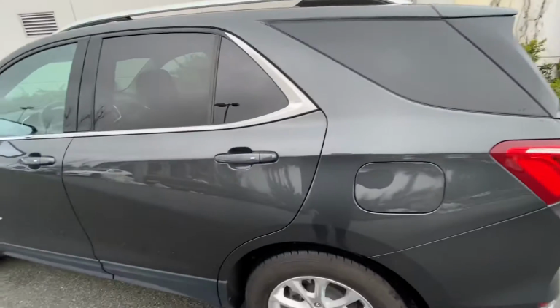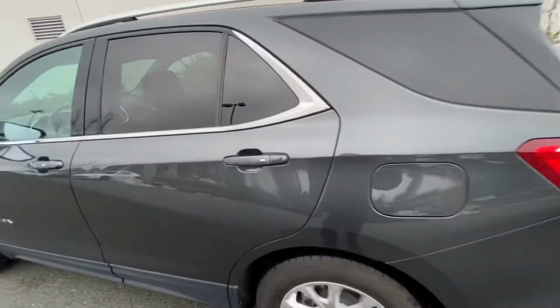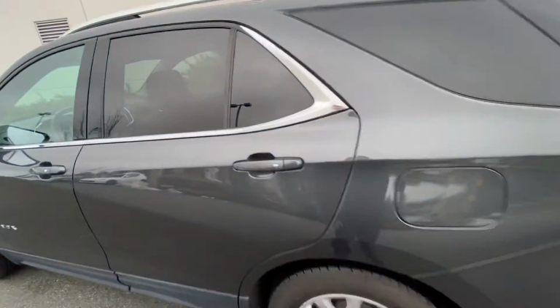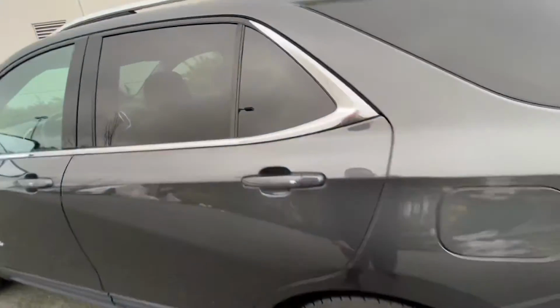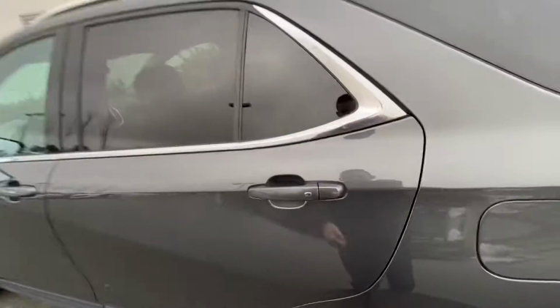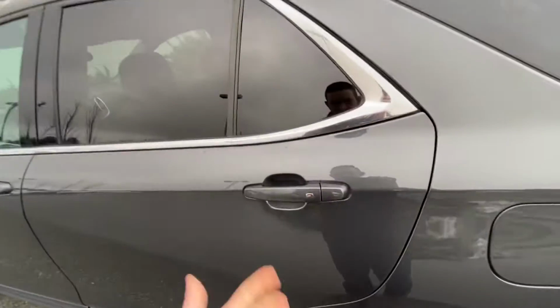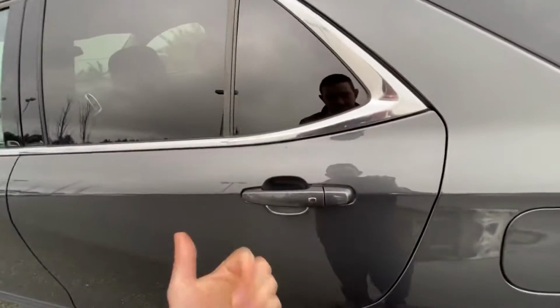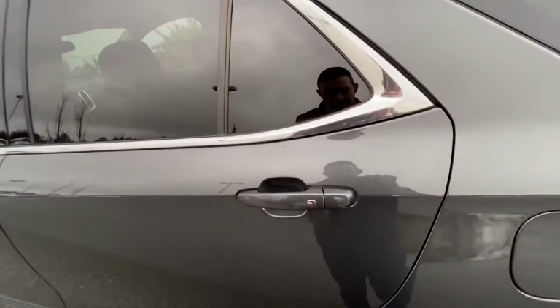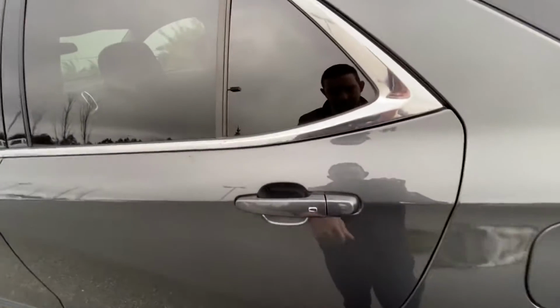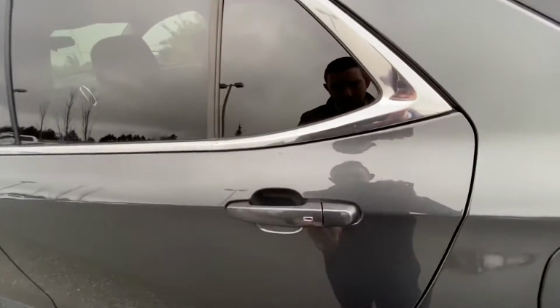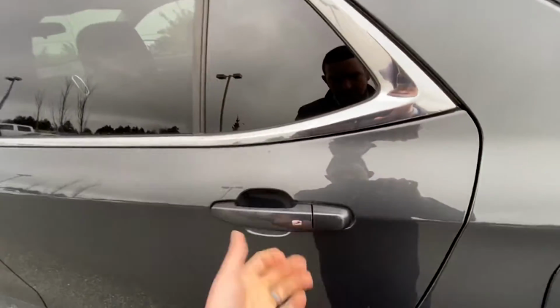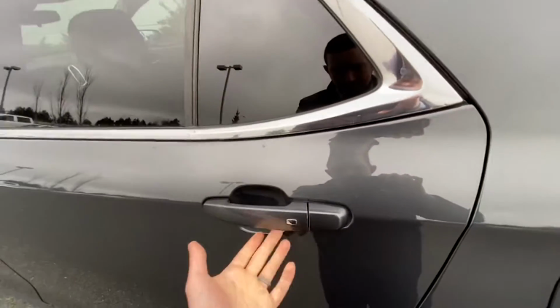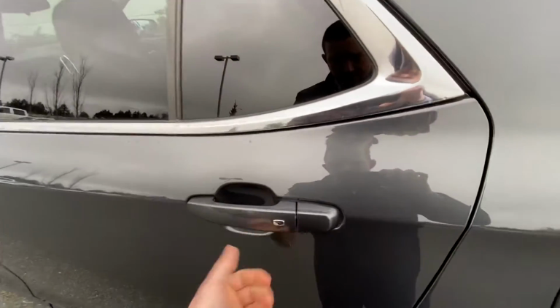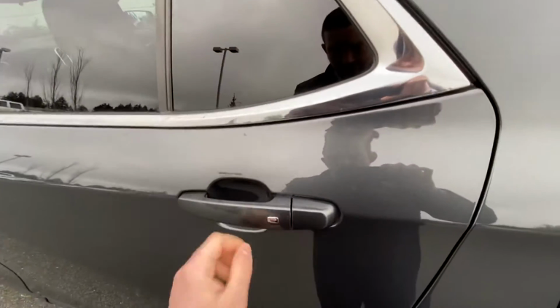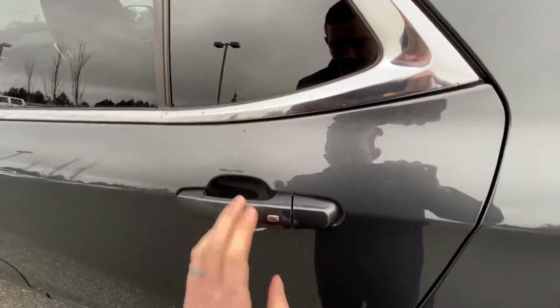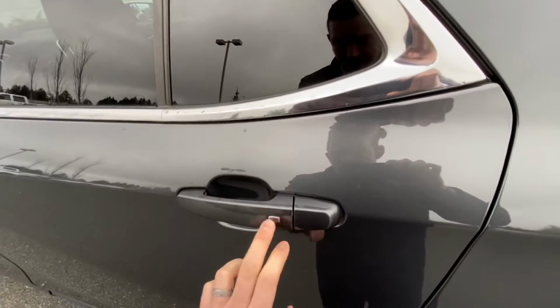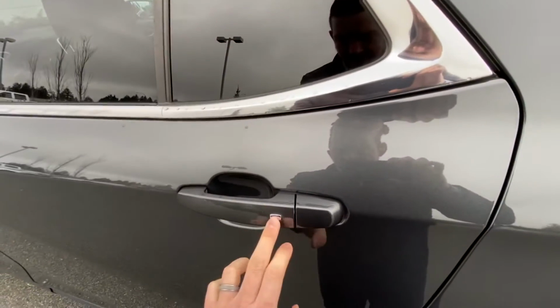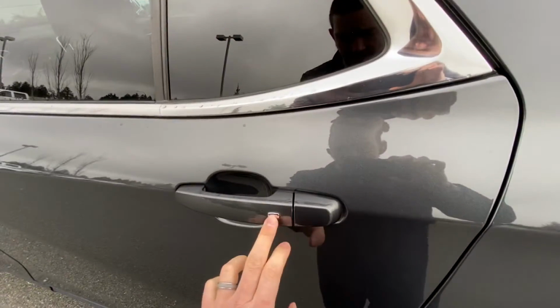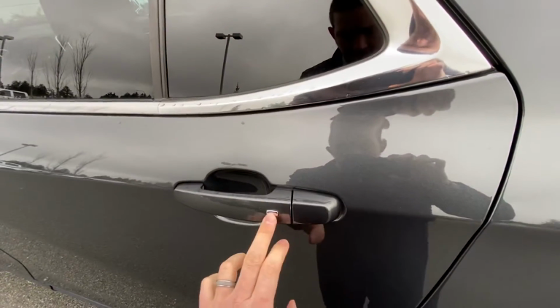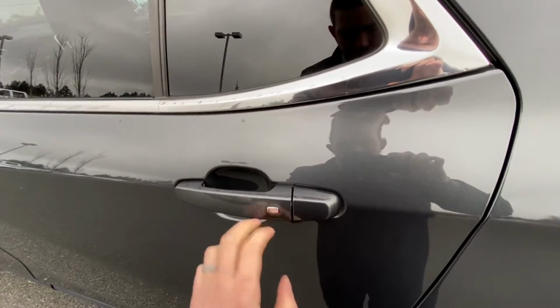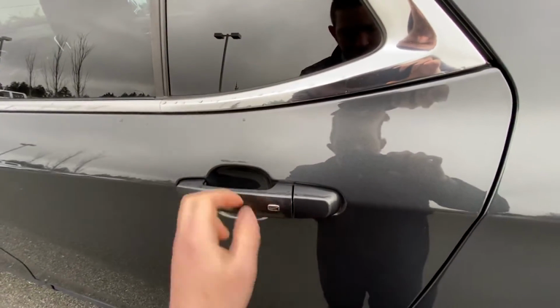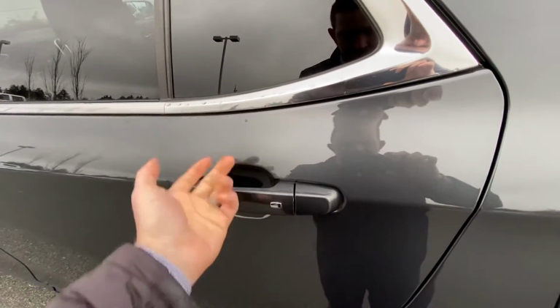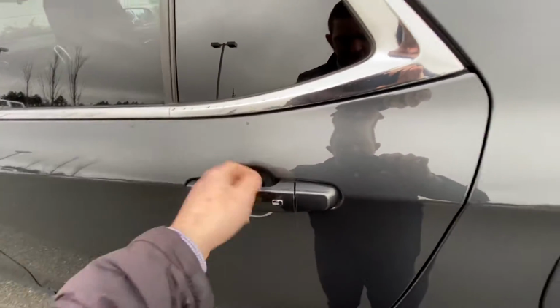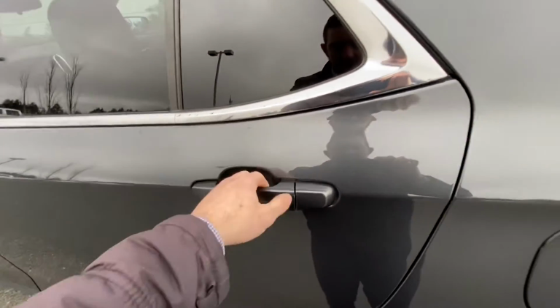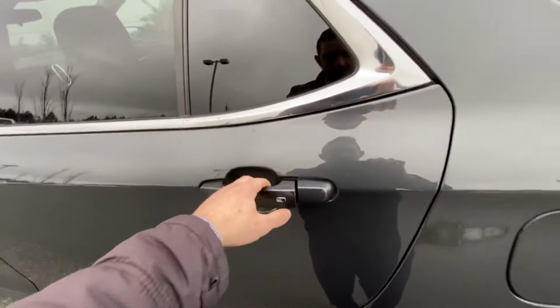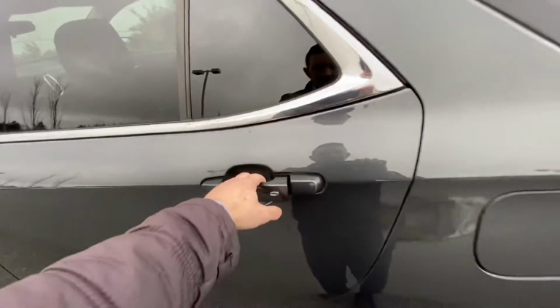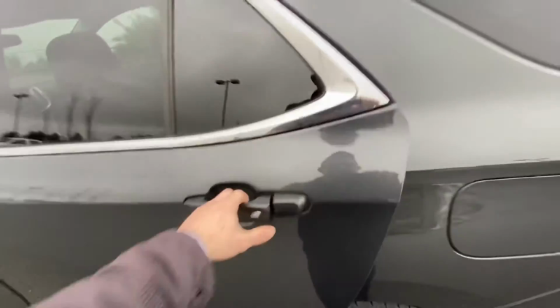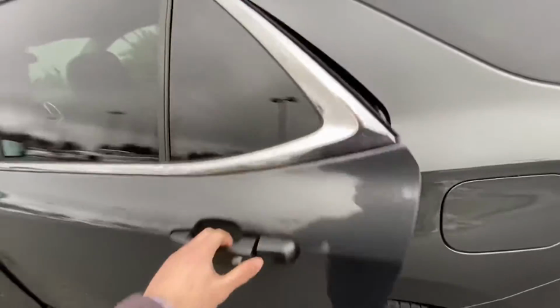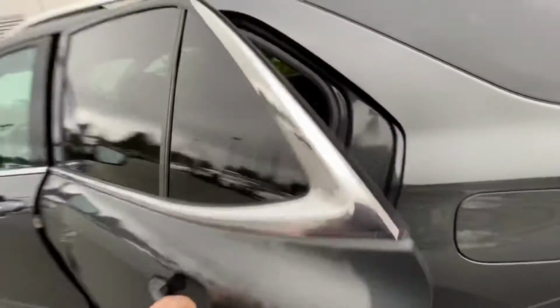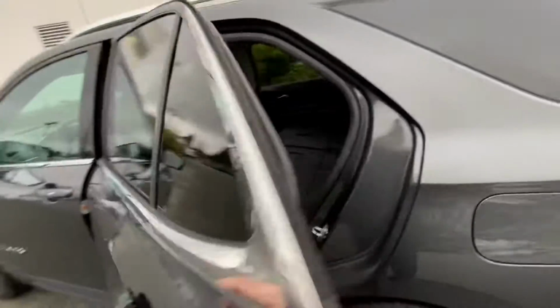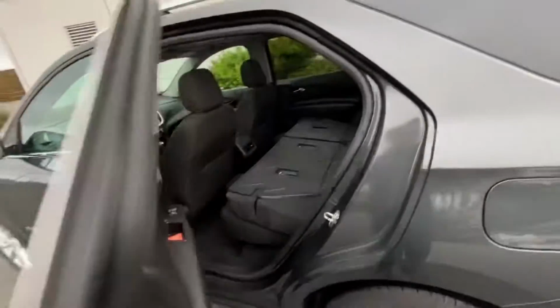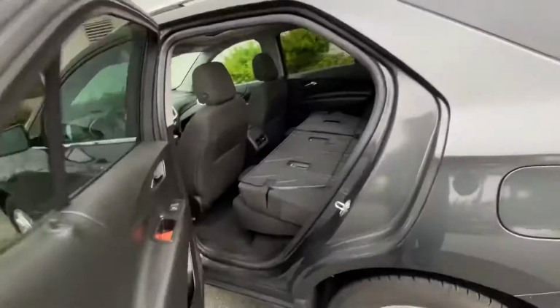It has keyless entry, so you can walk up to the doors, hit the little button, and unlock and lock your doors.